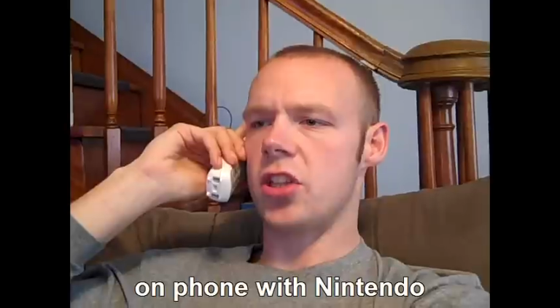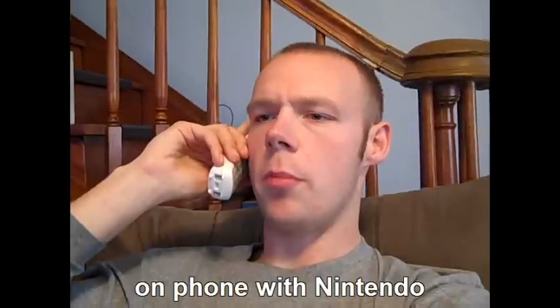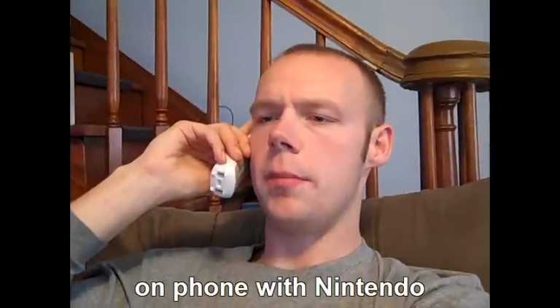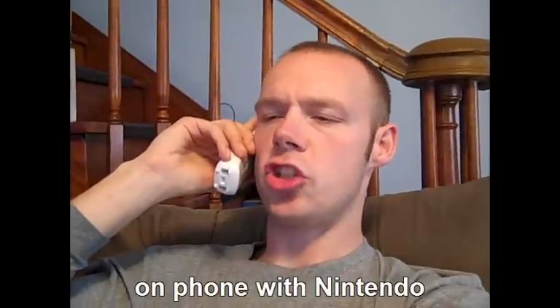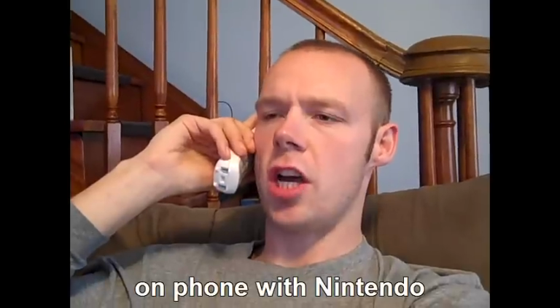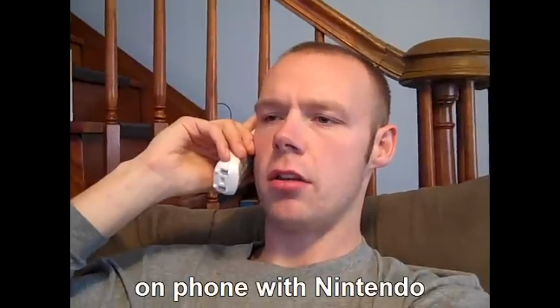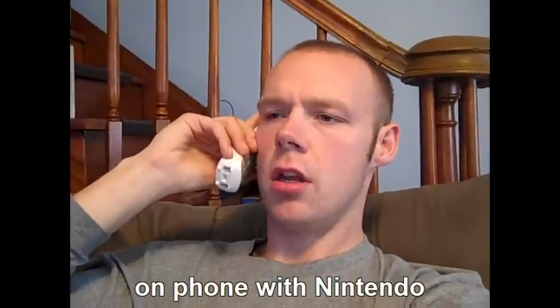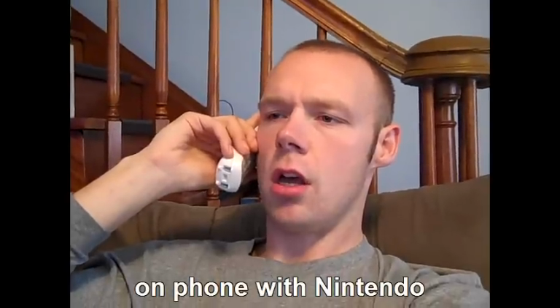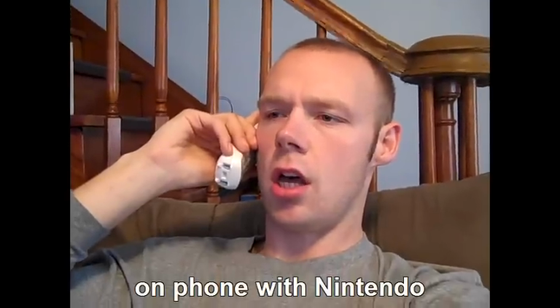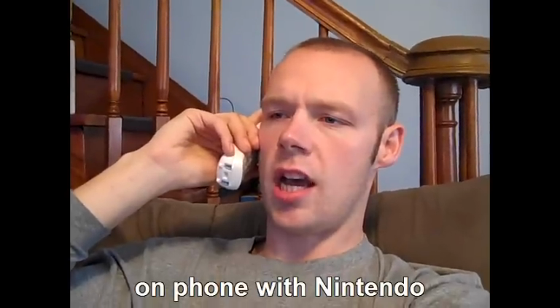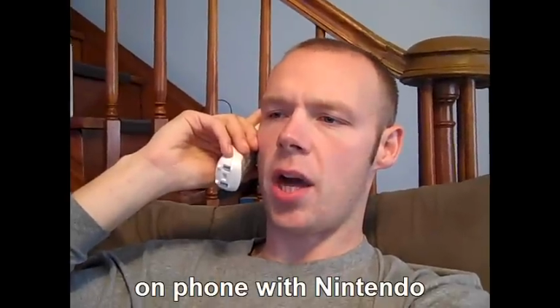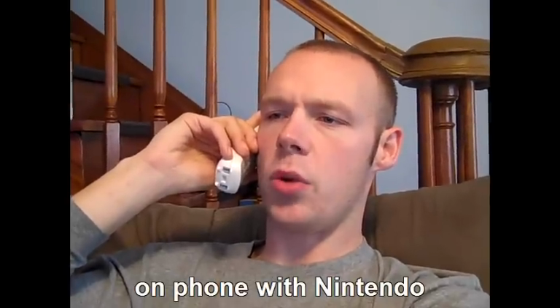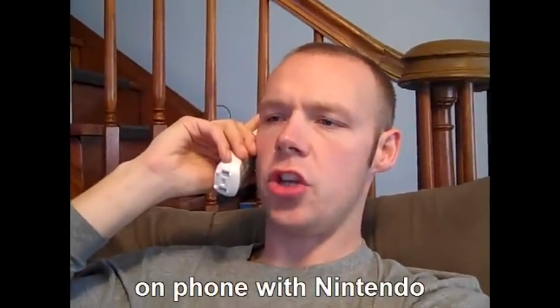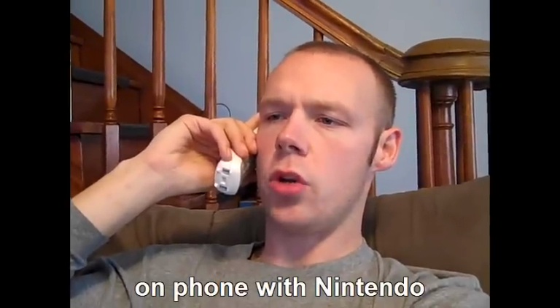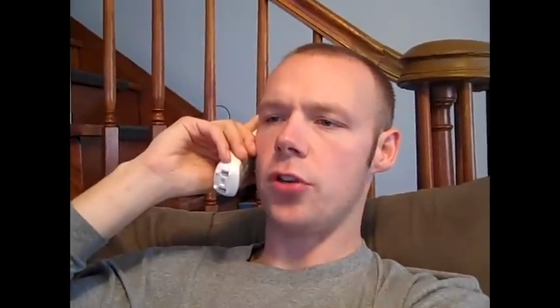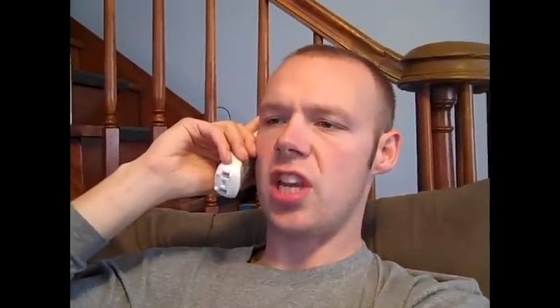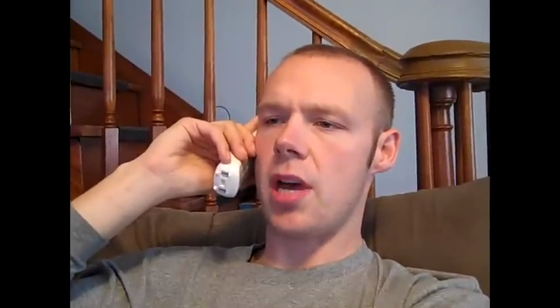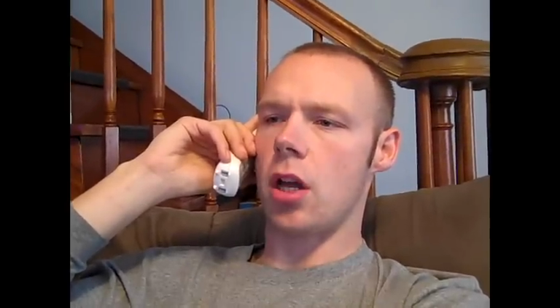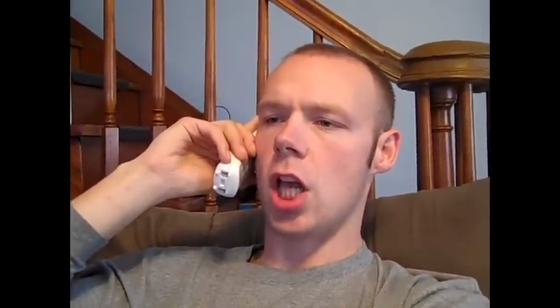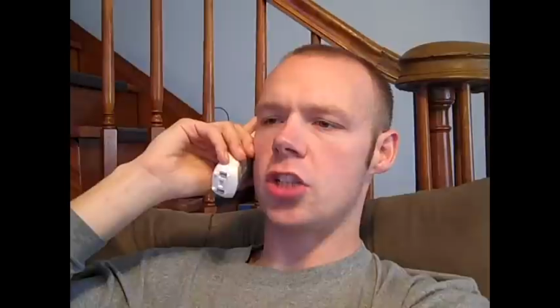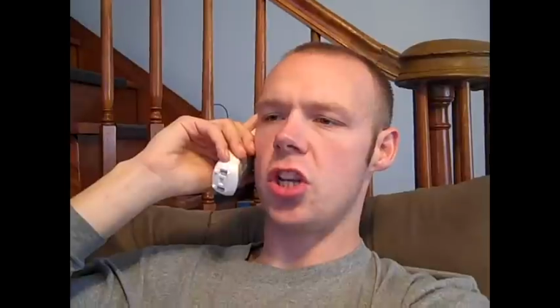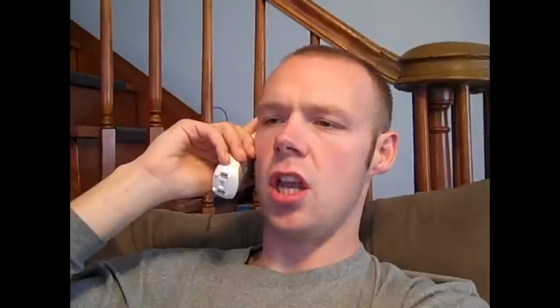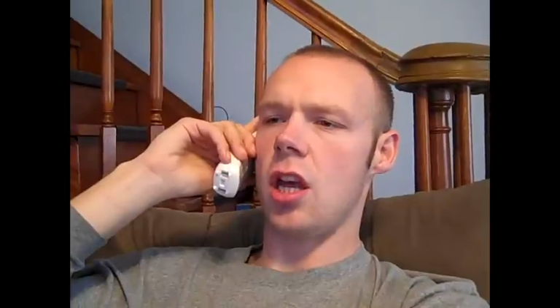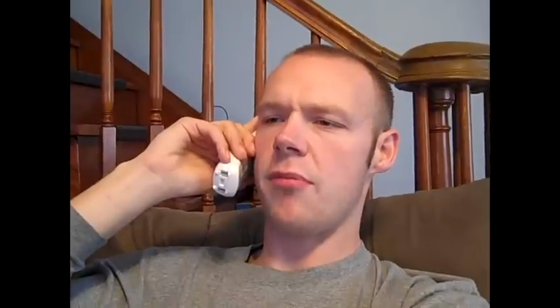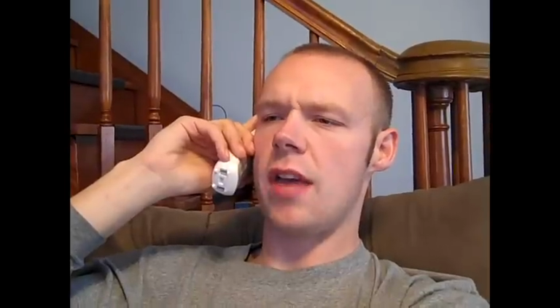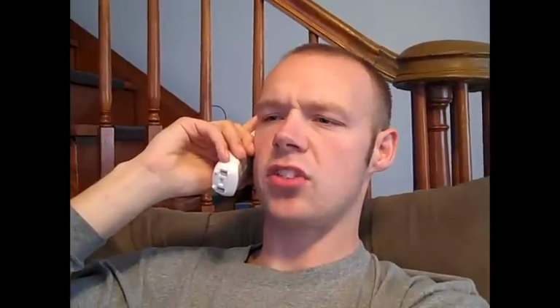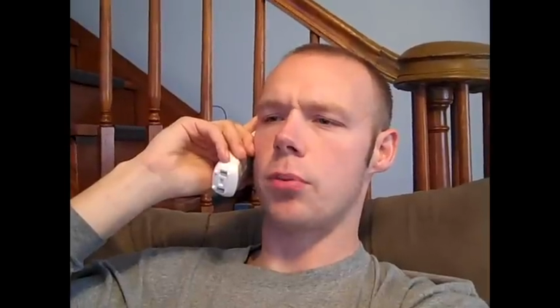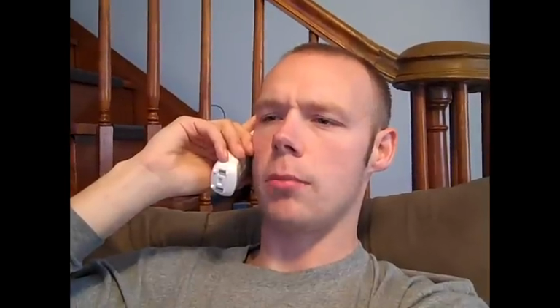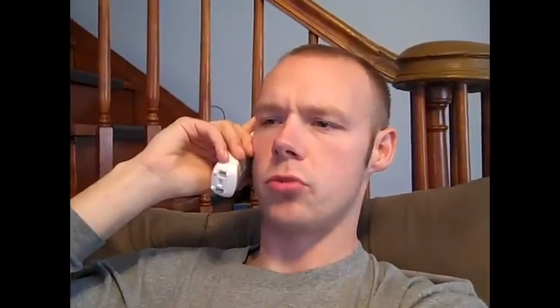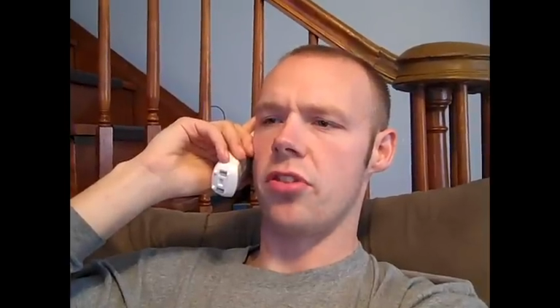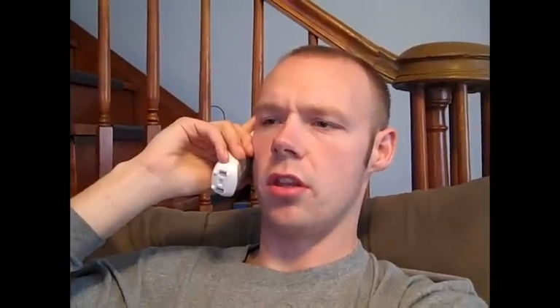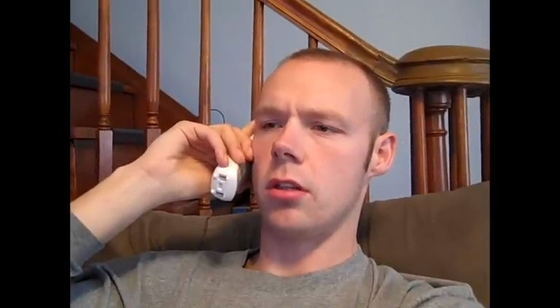Yes, hello, my name is Sean. I bought a Wii U when it first came out on launch, and I've been having some problems with it.